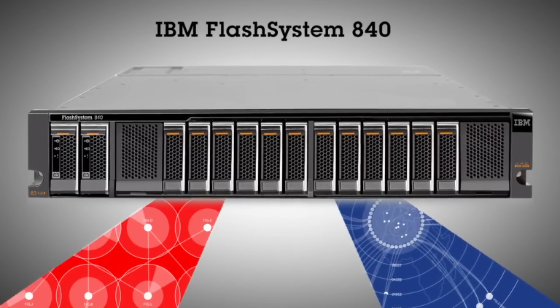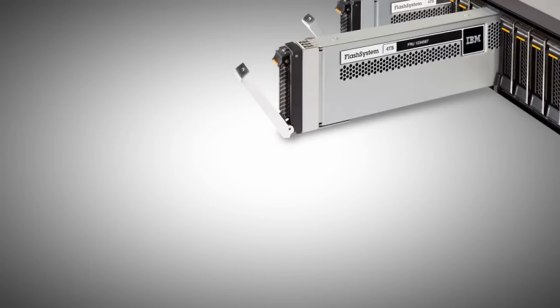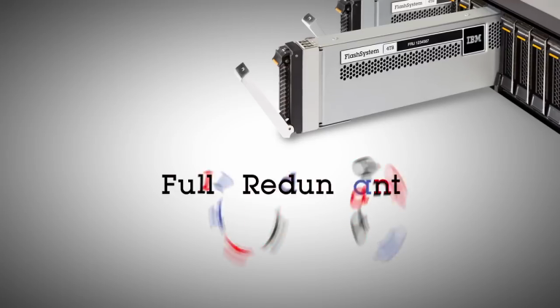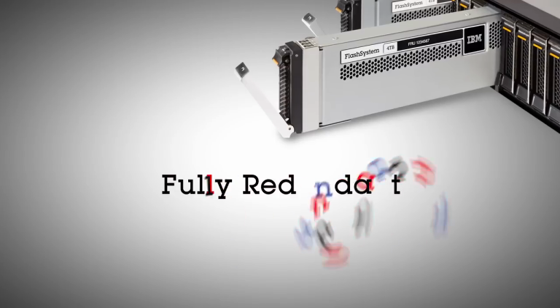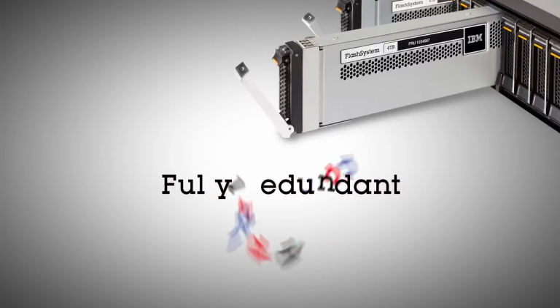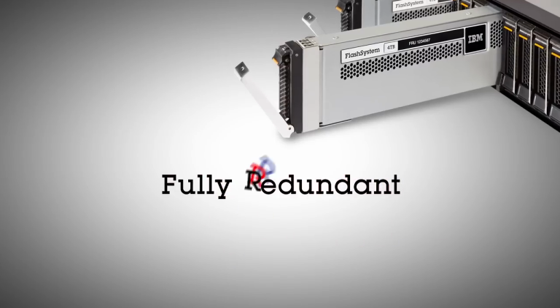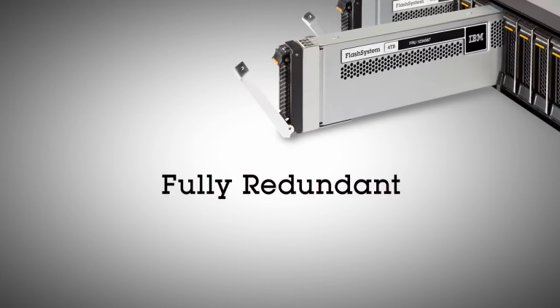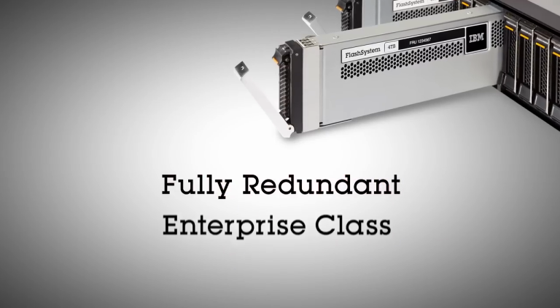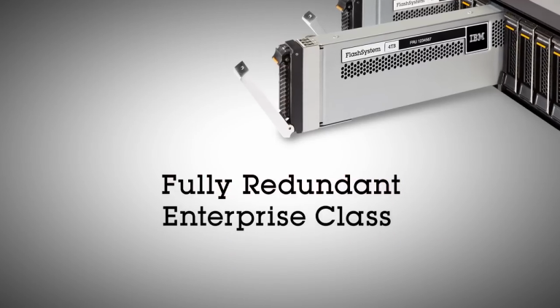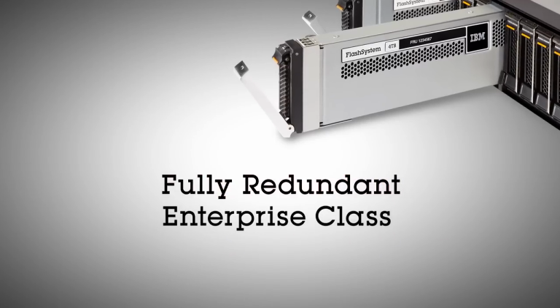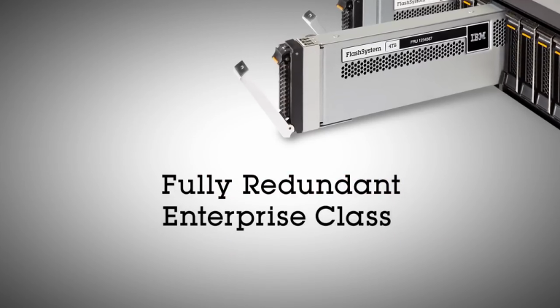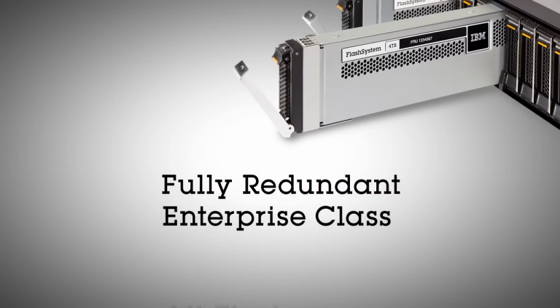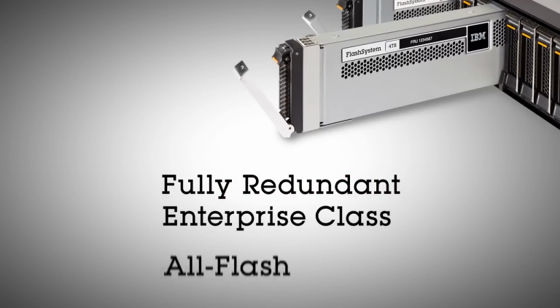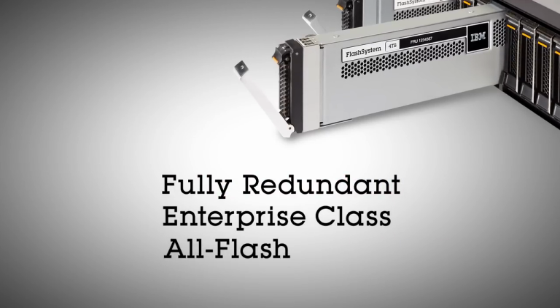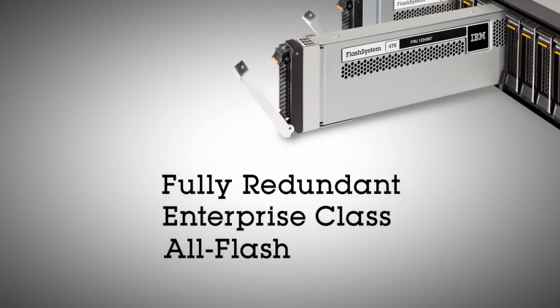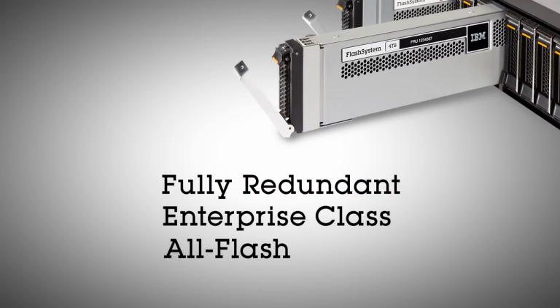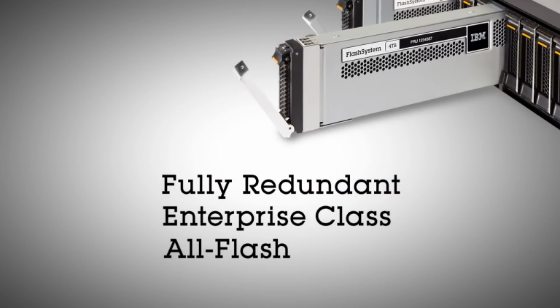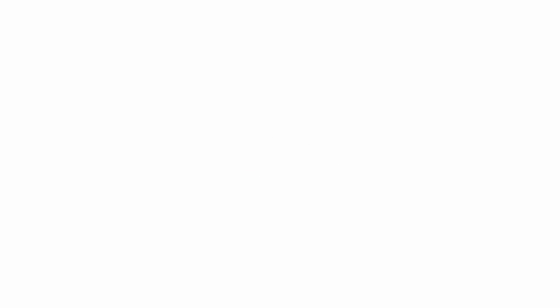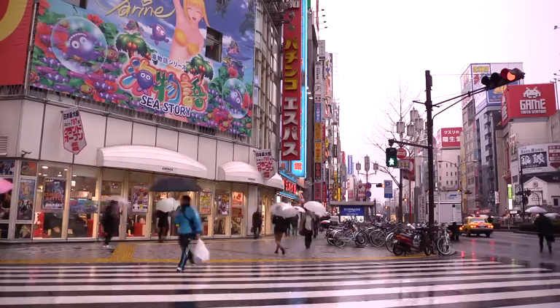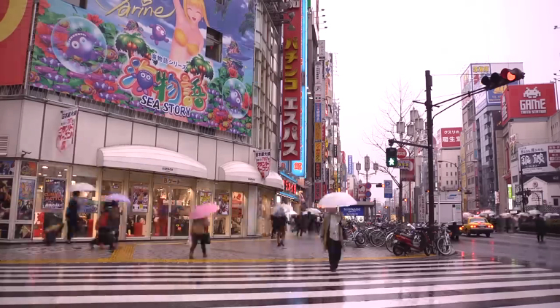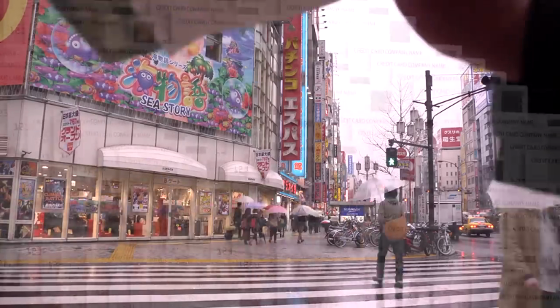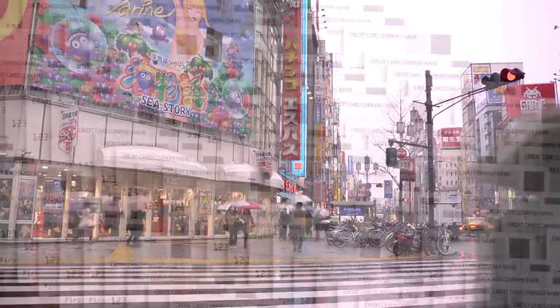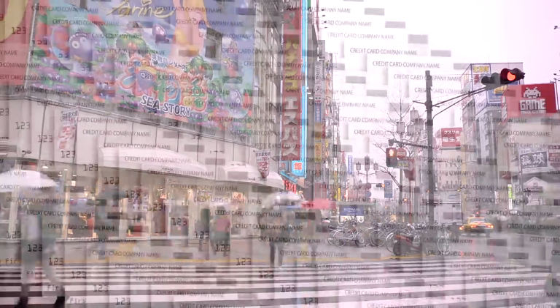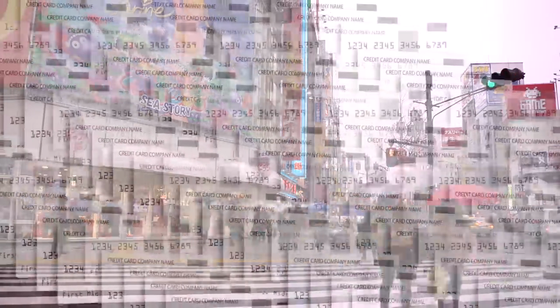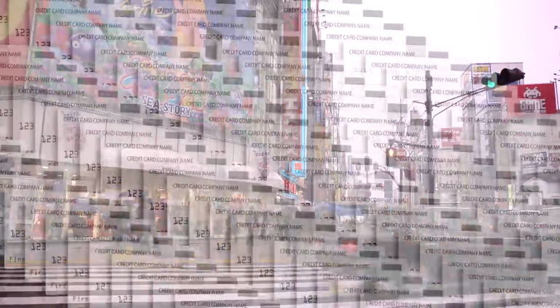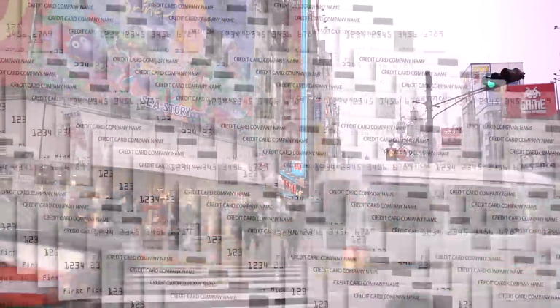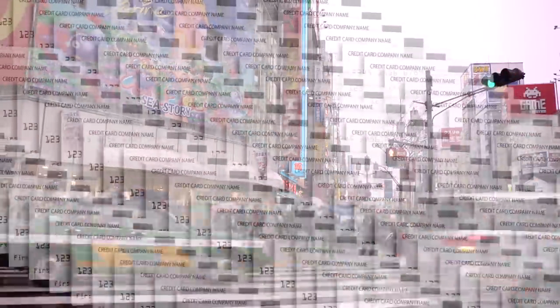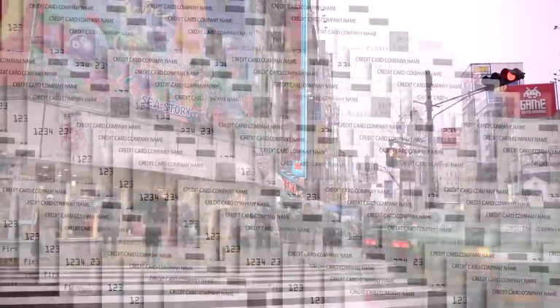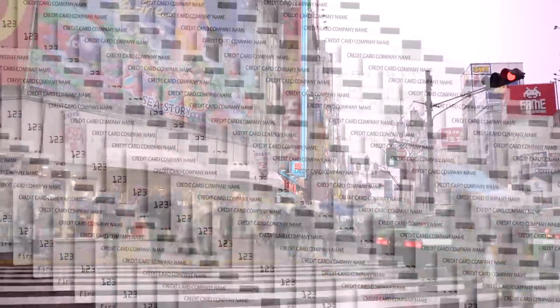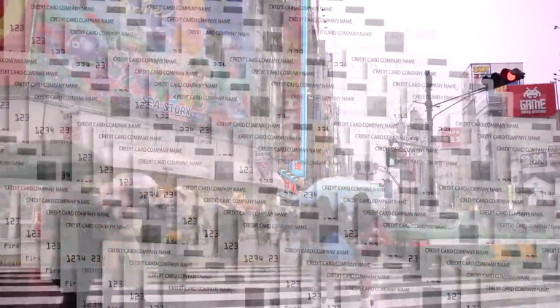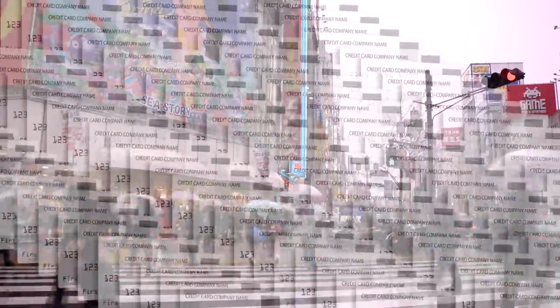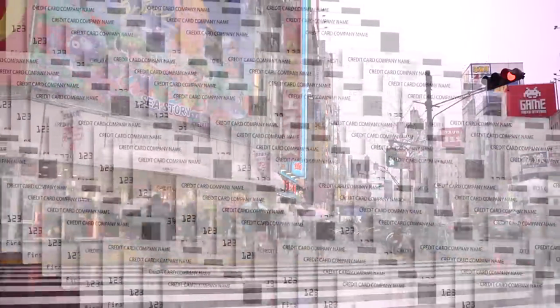It's a fully redundant enterprise class, all flash storage system that allows you to process 40,000 credit card transactions per second.